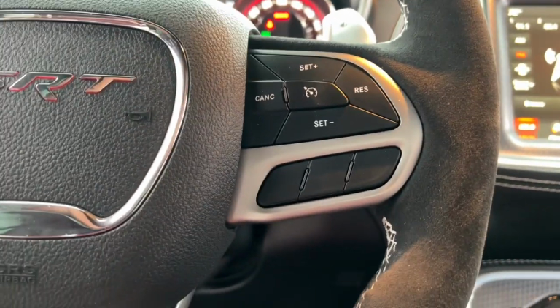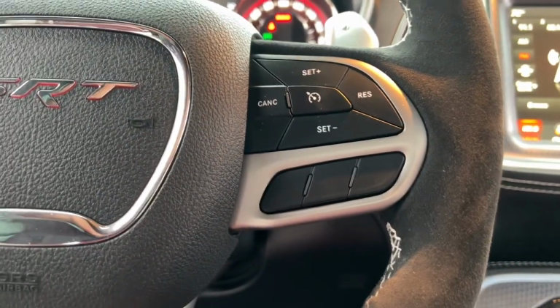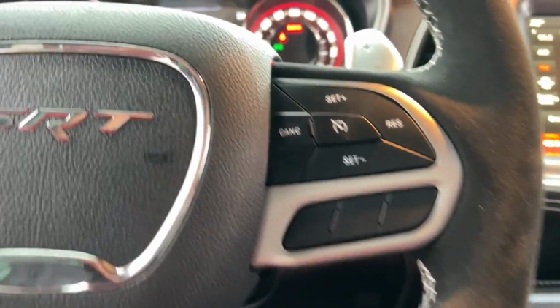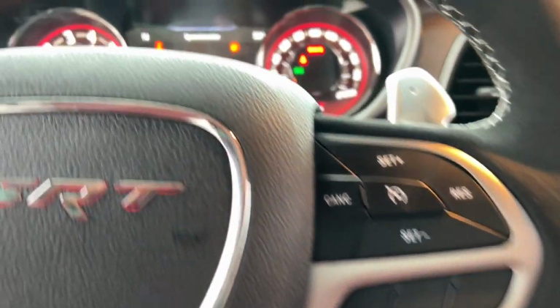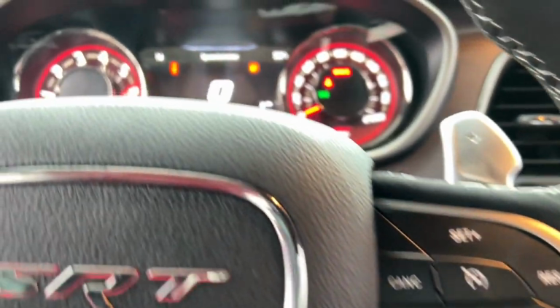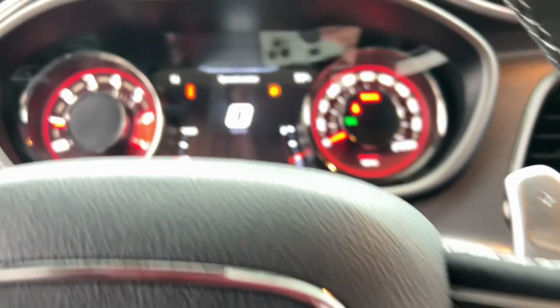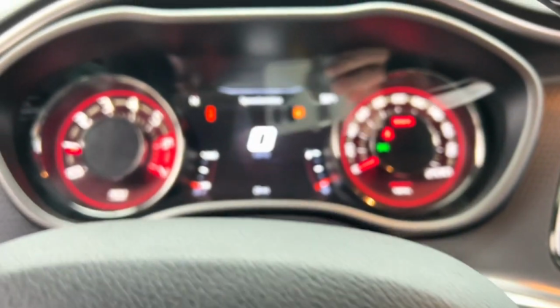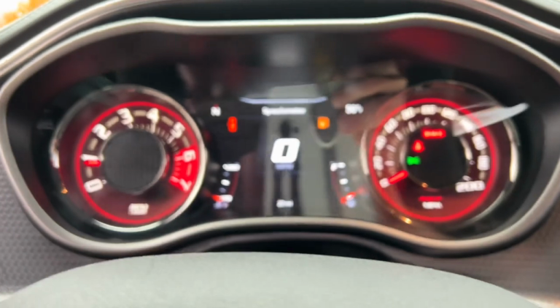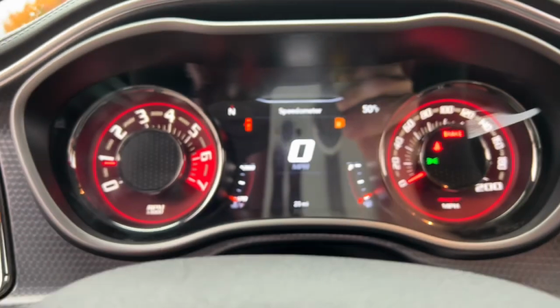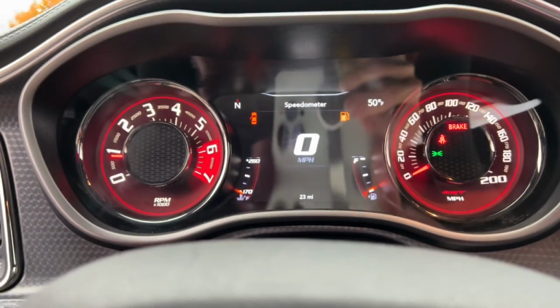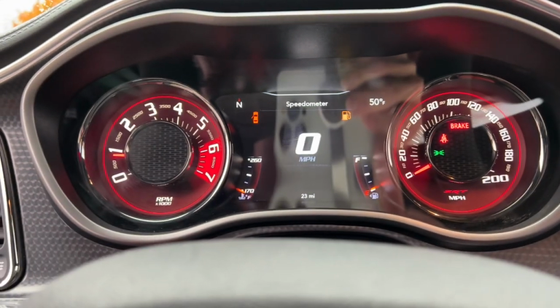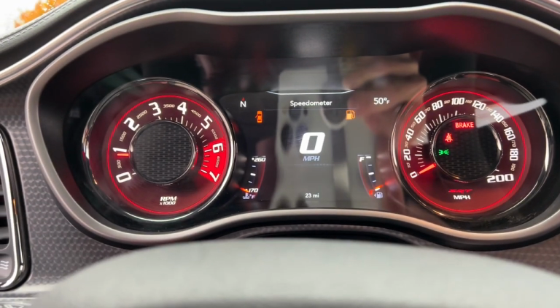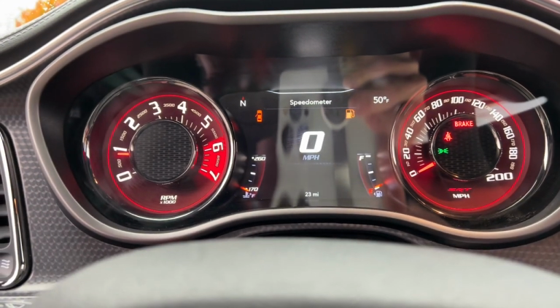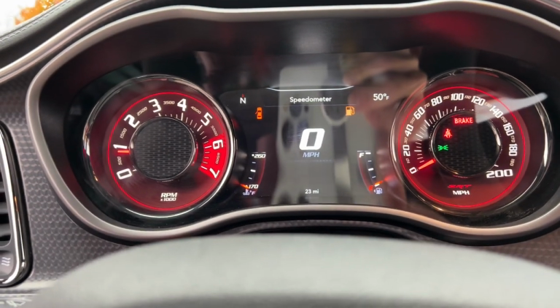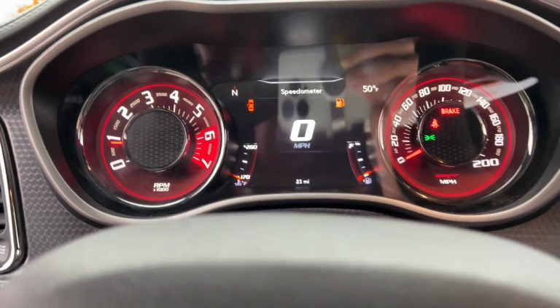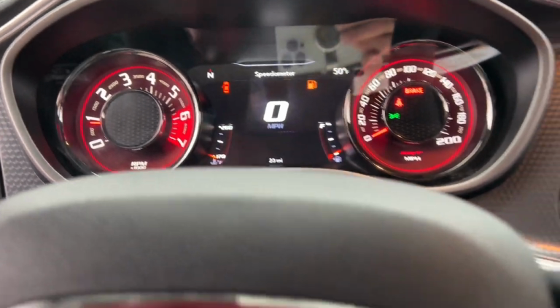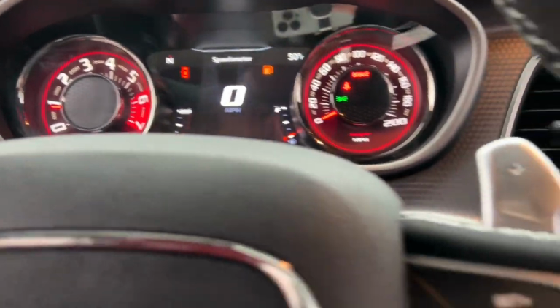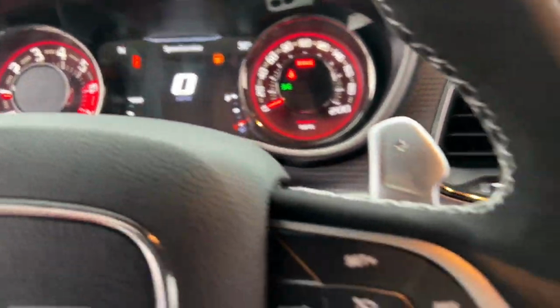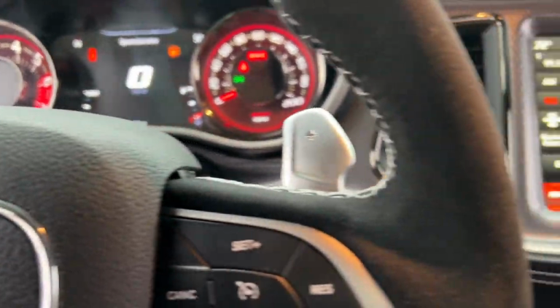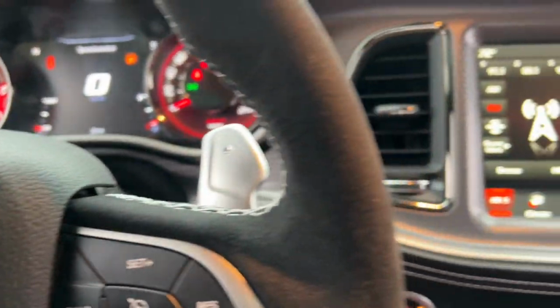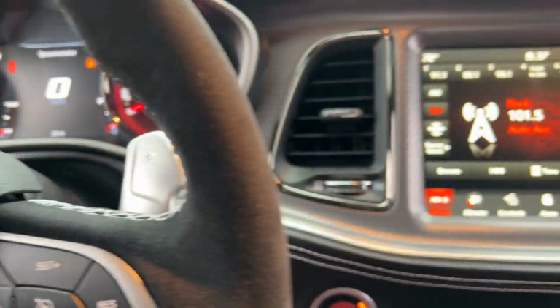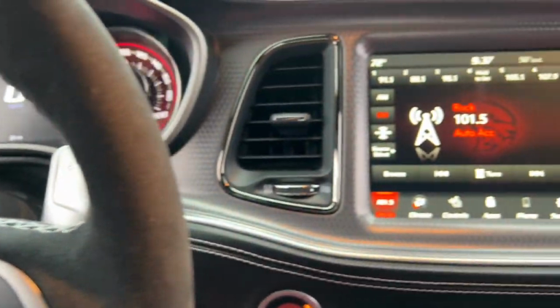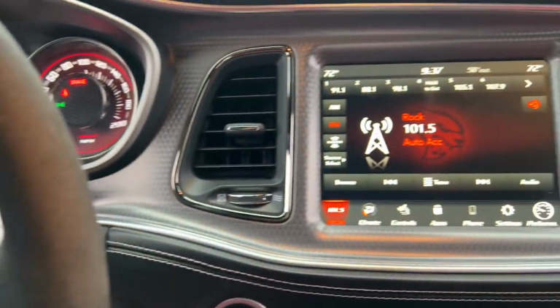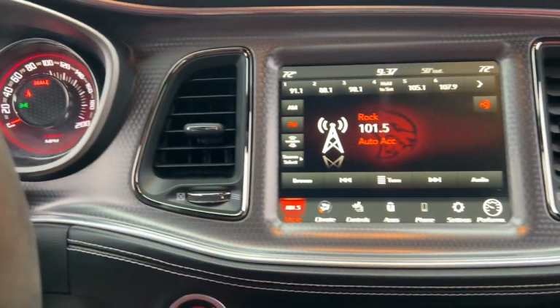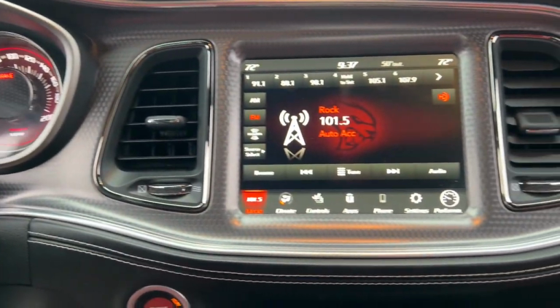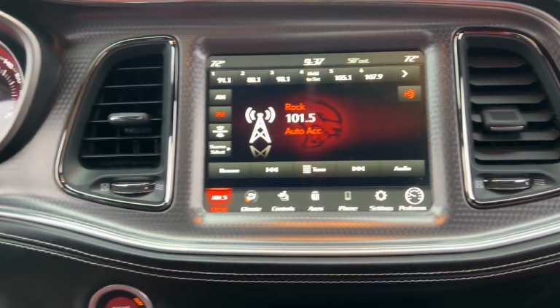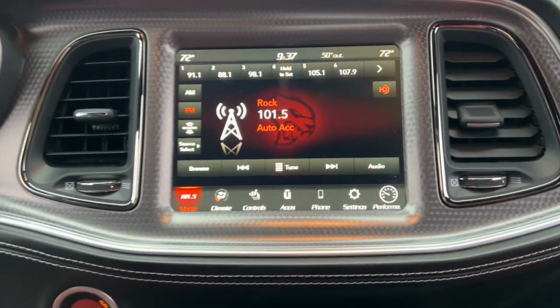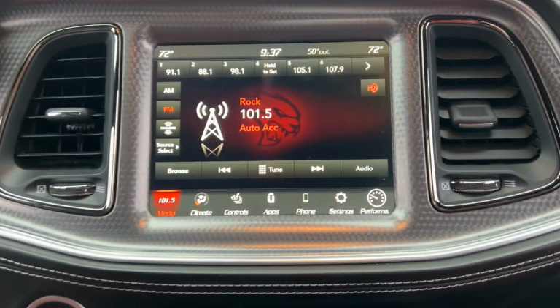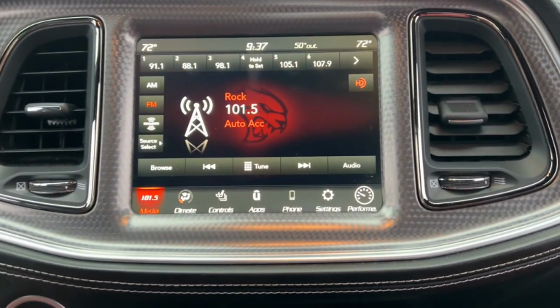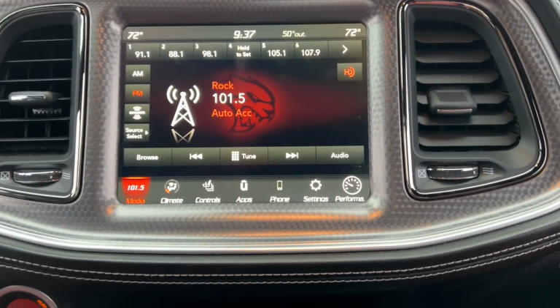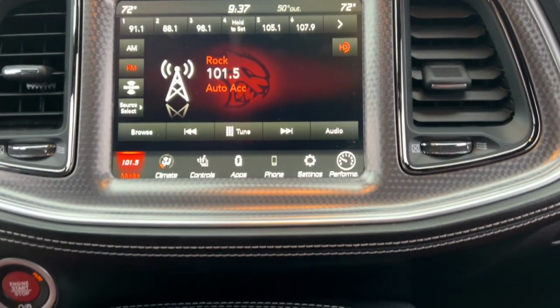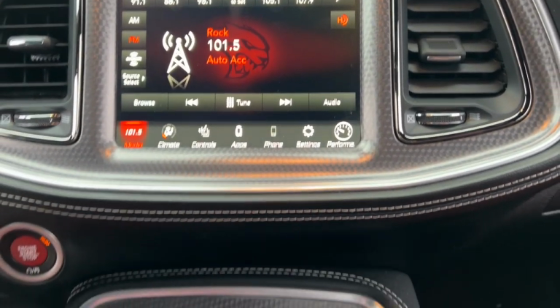Premium sound system, satellite radio, backup camera, electronic stability control.